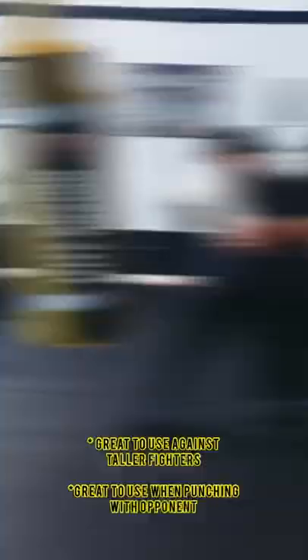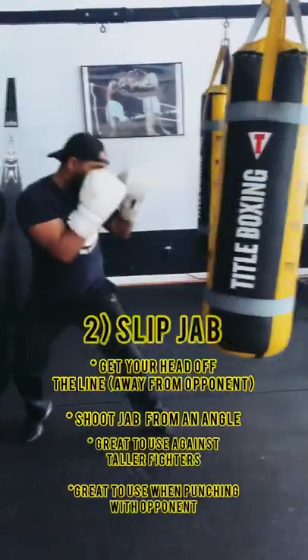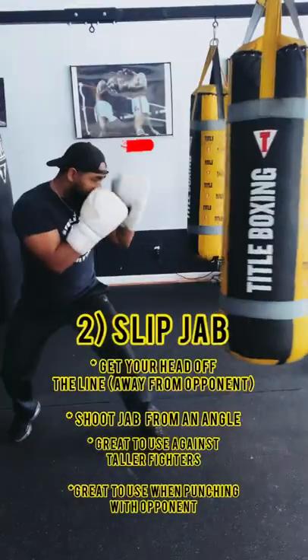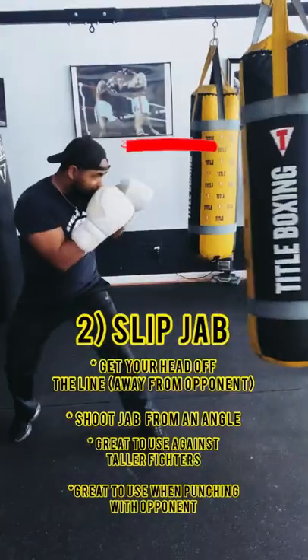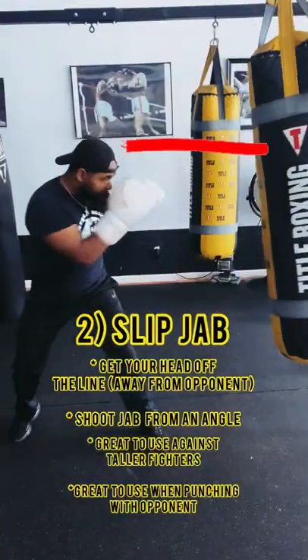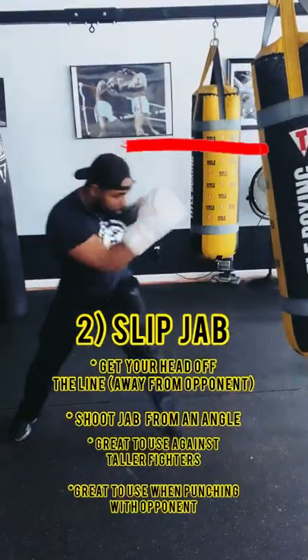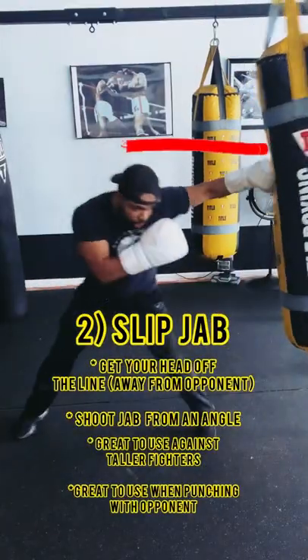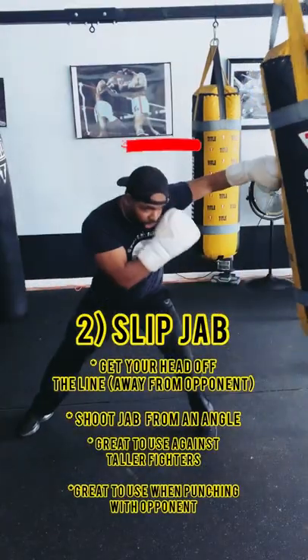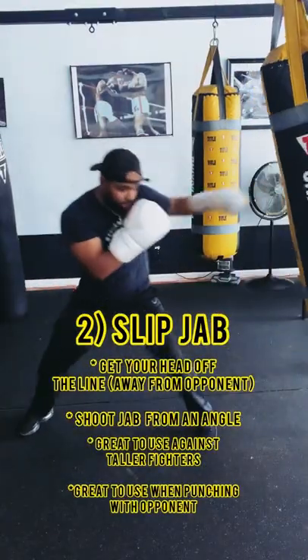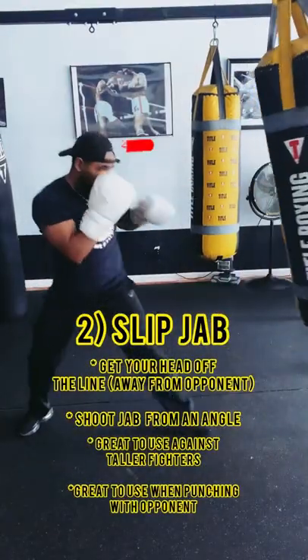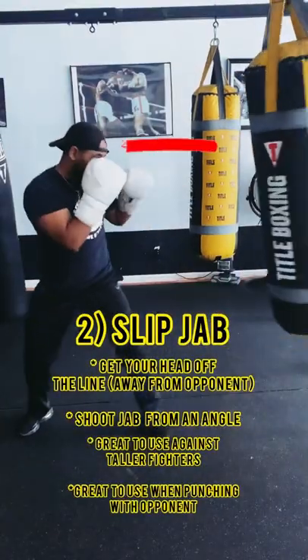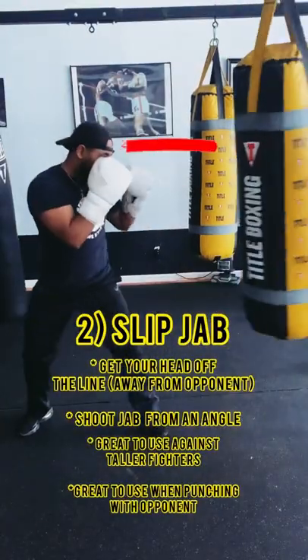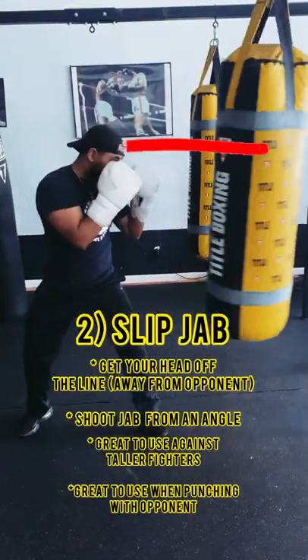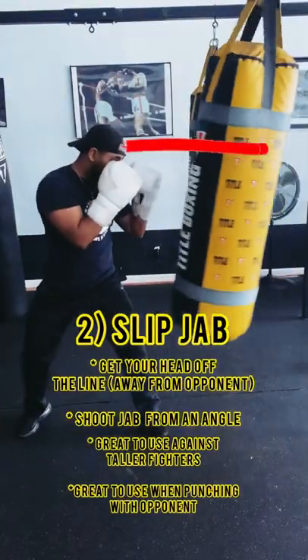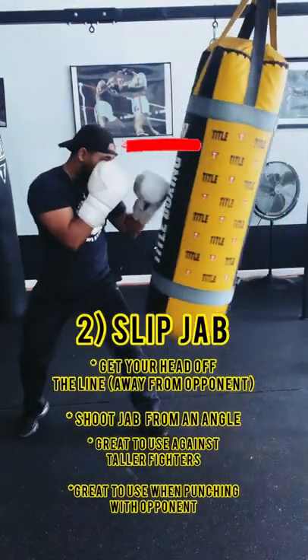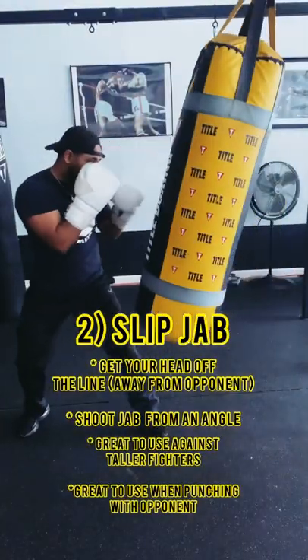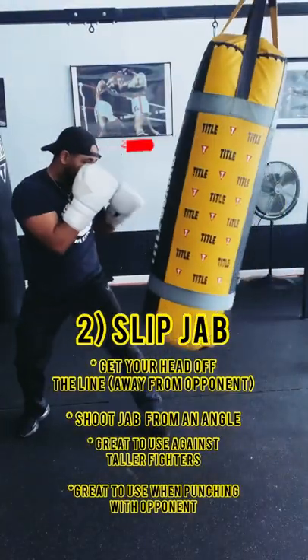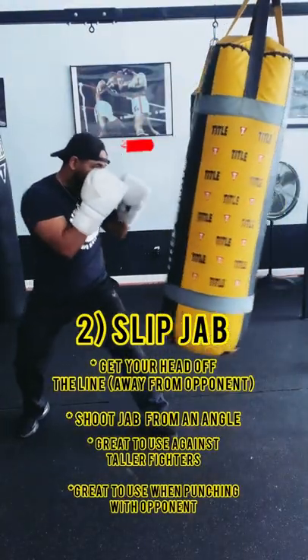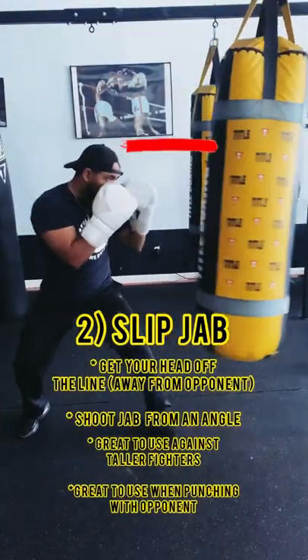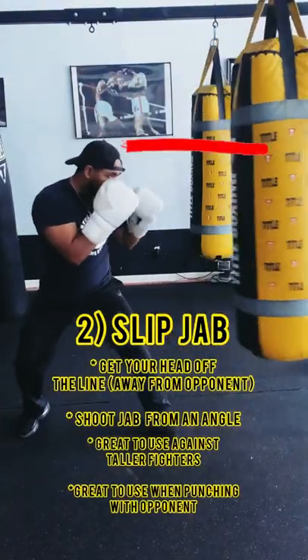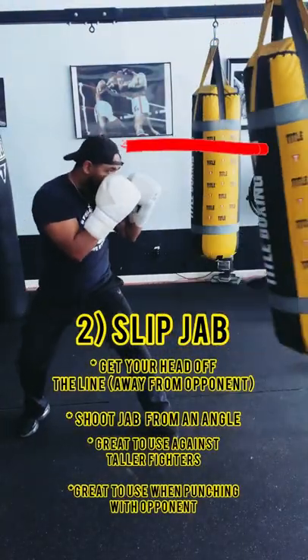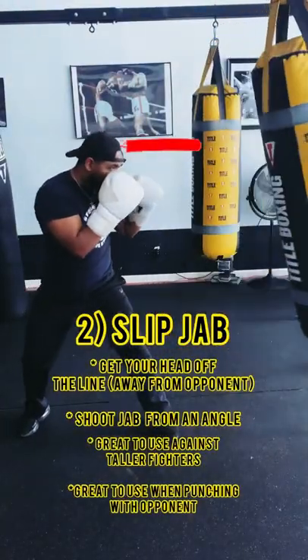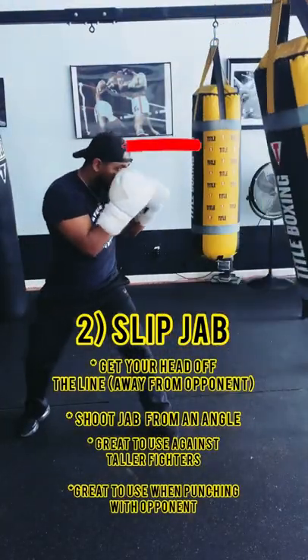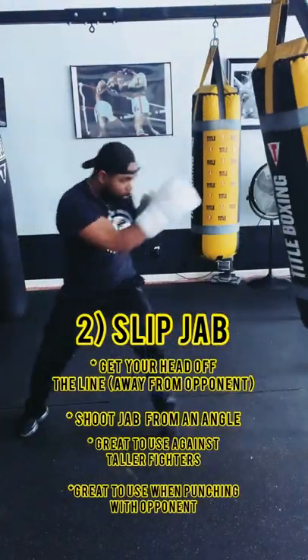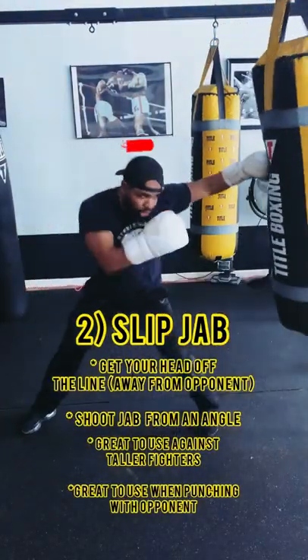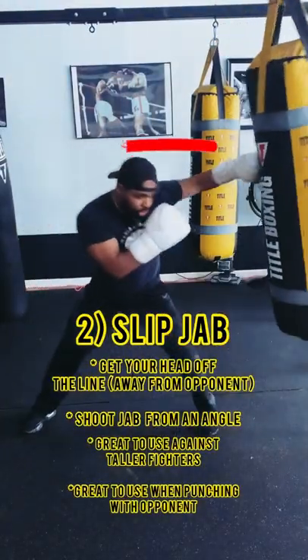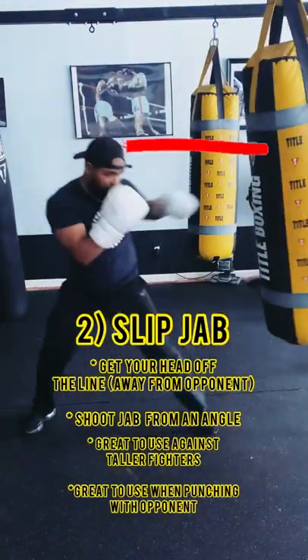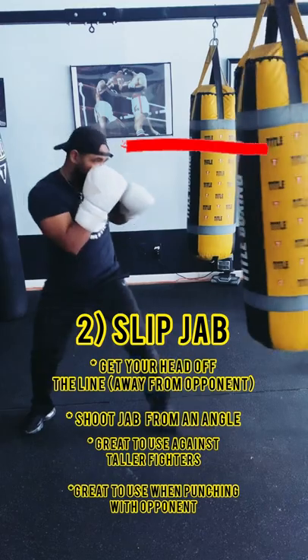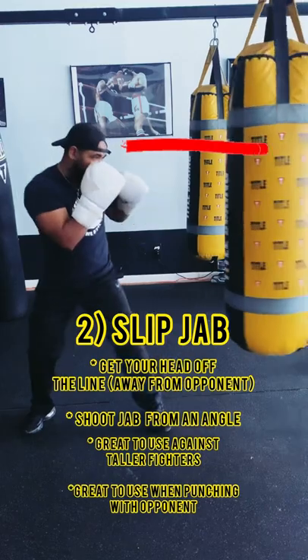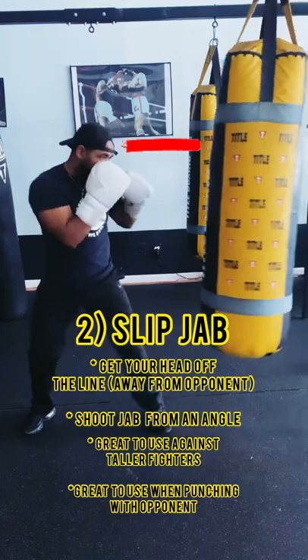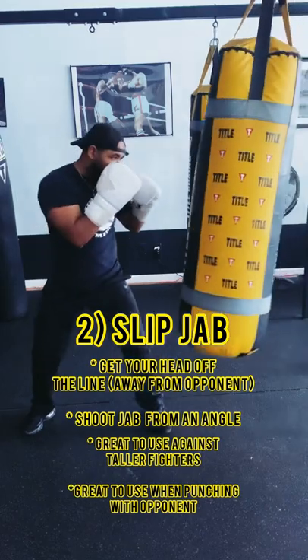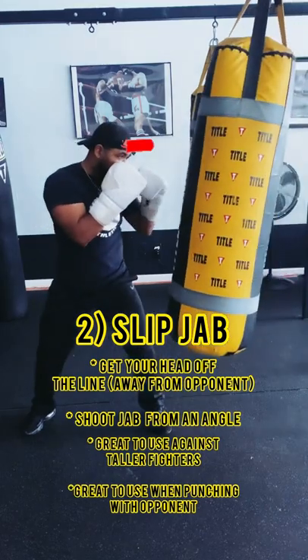The next jab is your slip jab. Be conscious of where your head is so that you can get it off of the line.